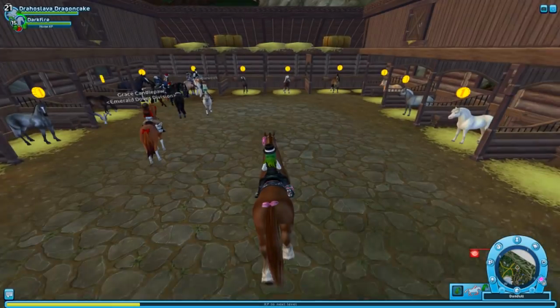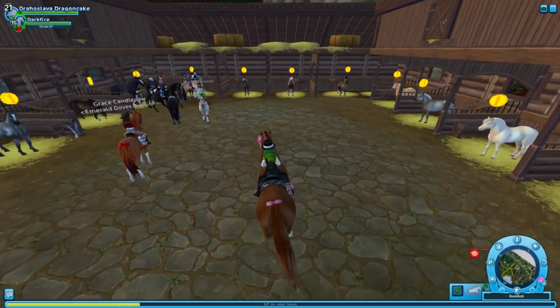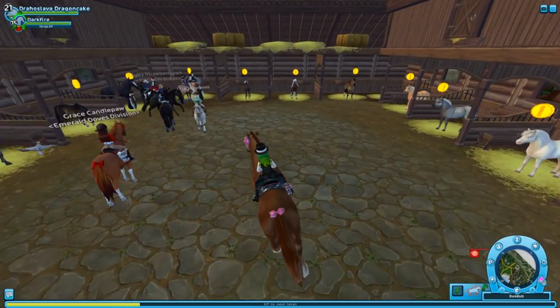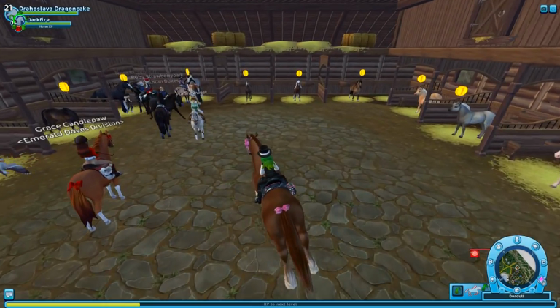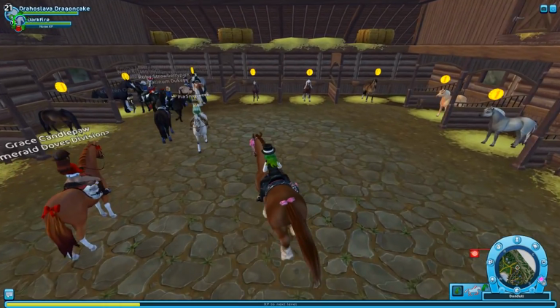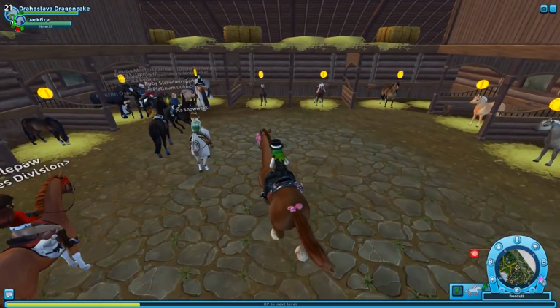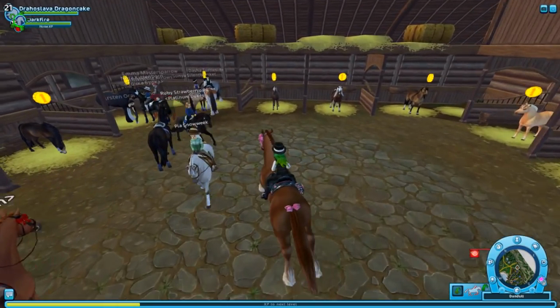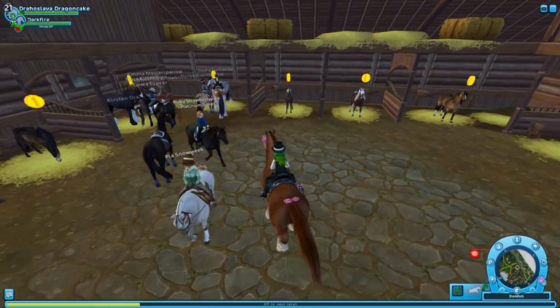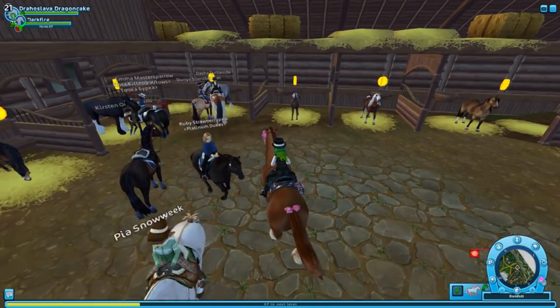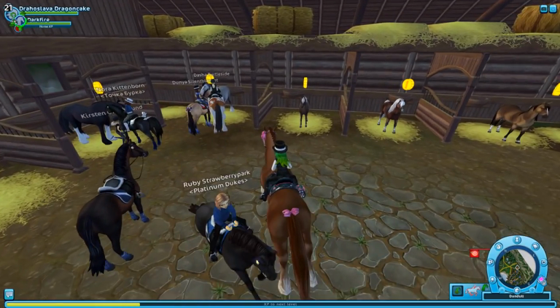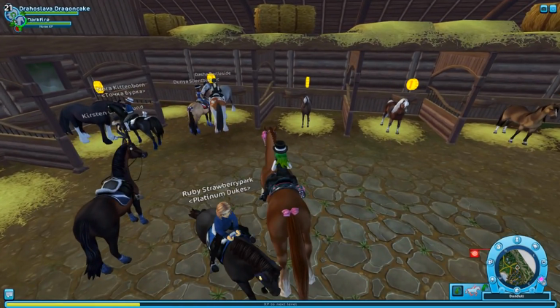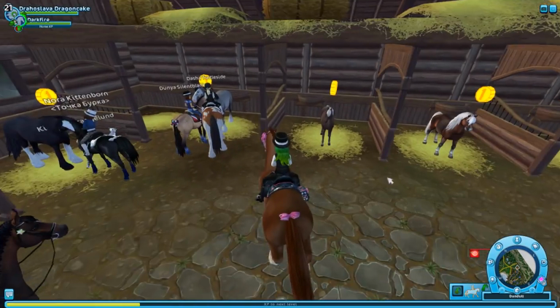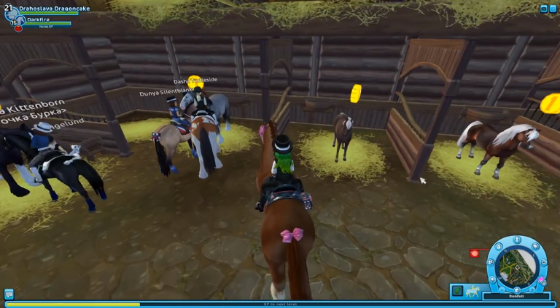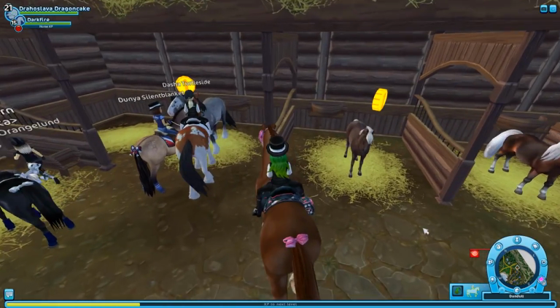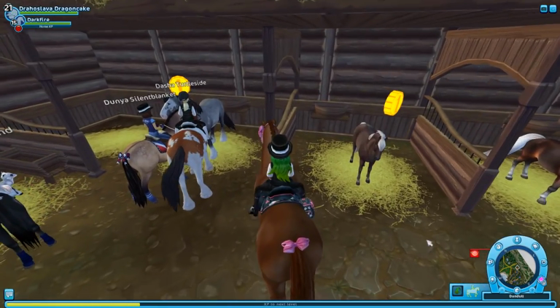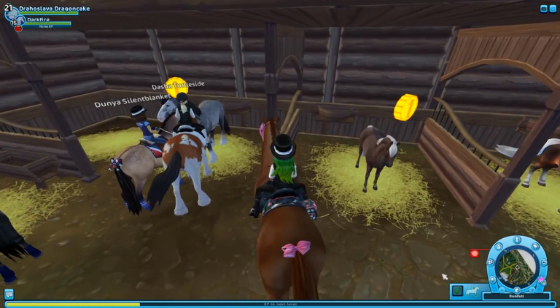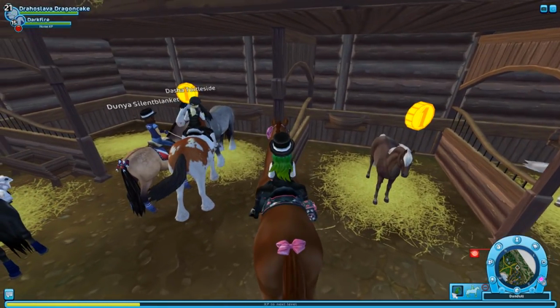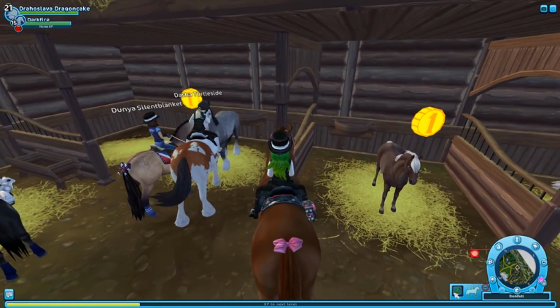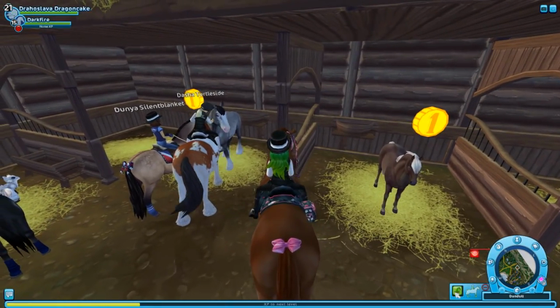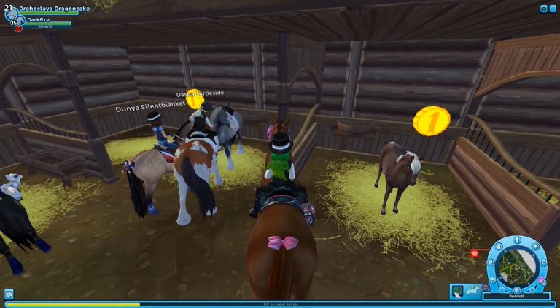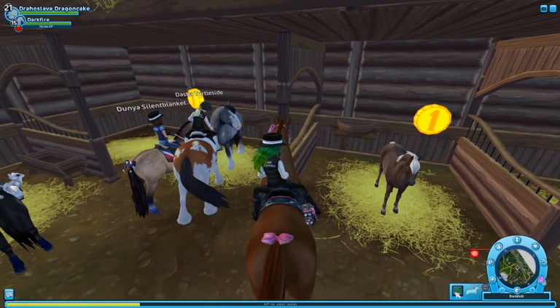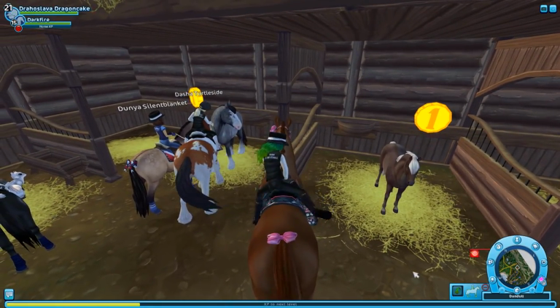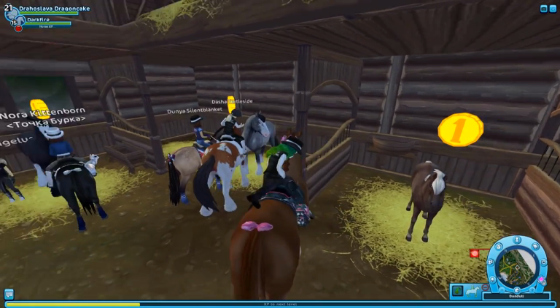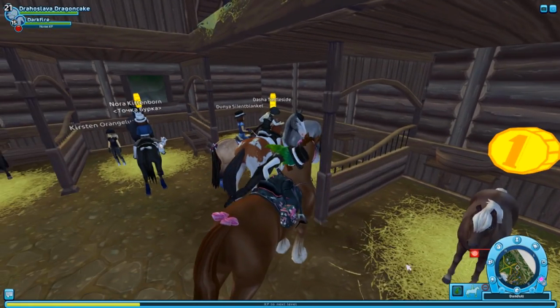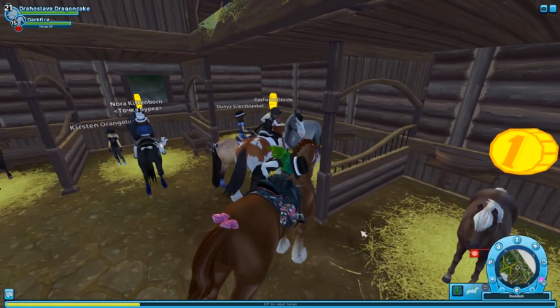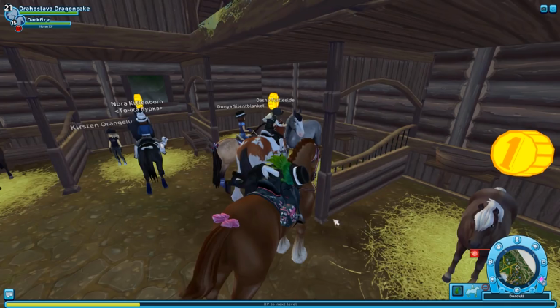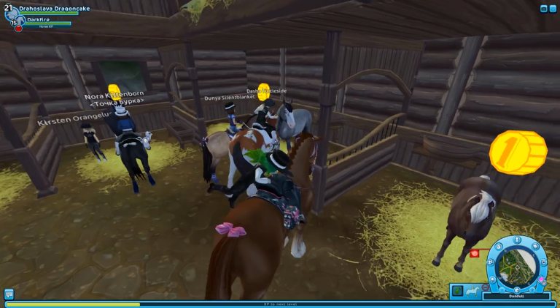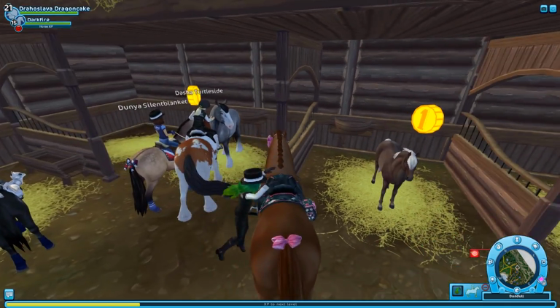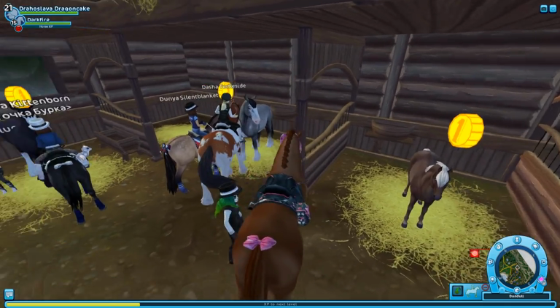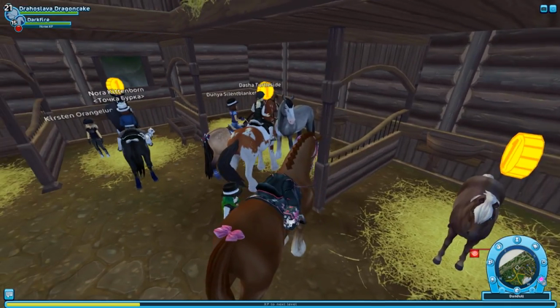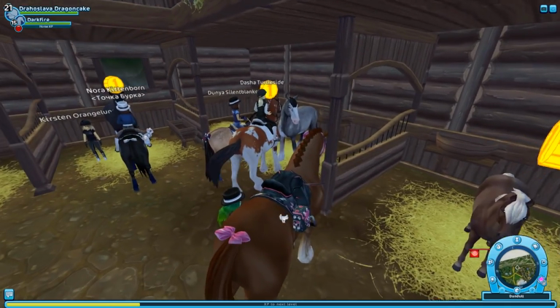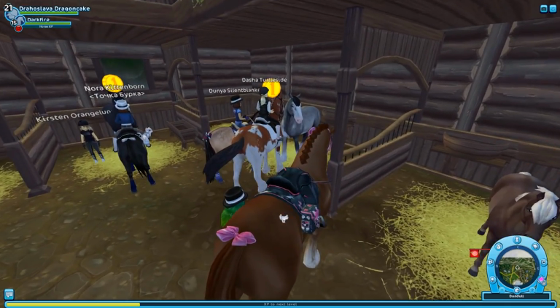So to start off with, two of them are in Dundahl and one is in Fort Penta. We're gonna look at the Dundahl ones first.